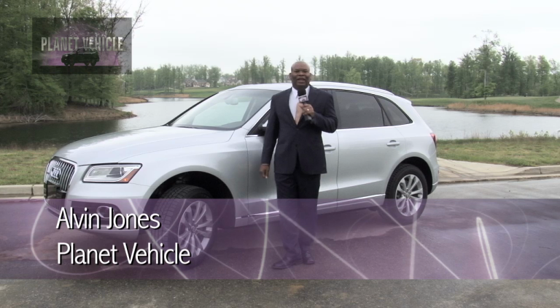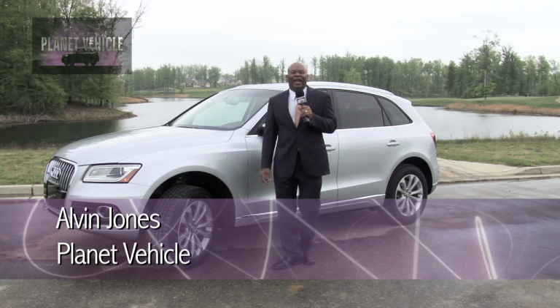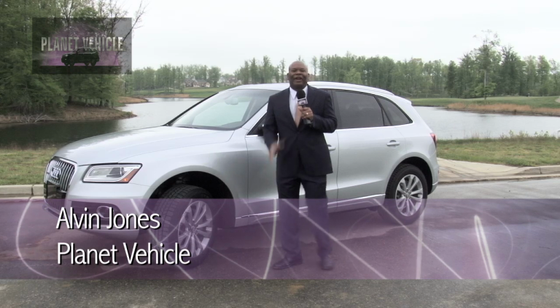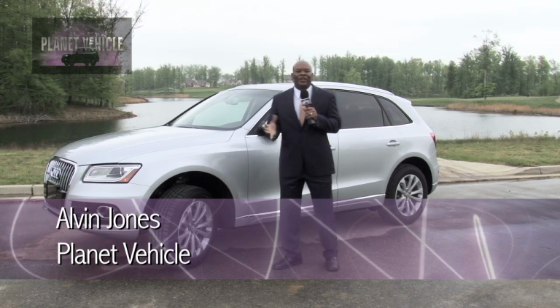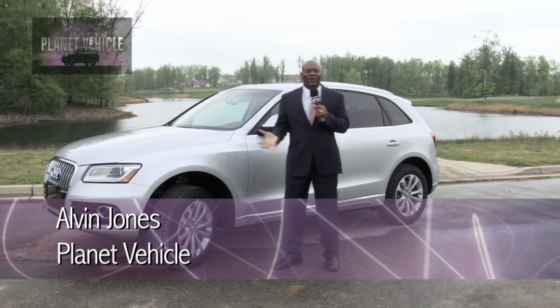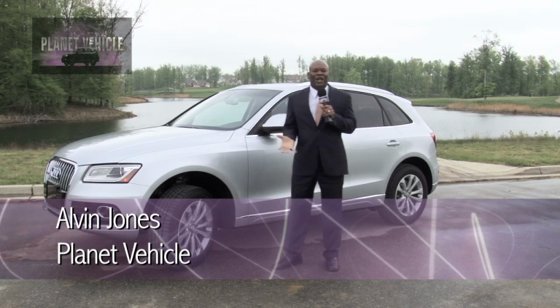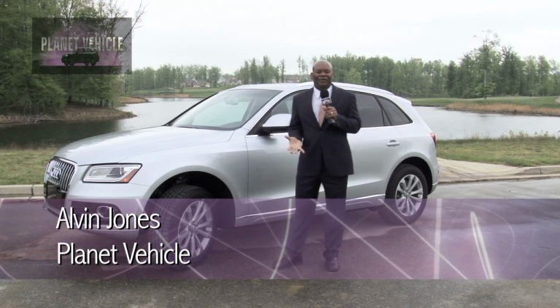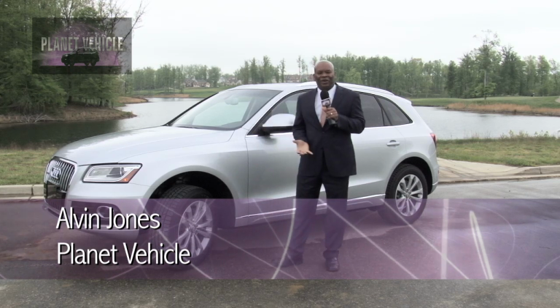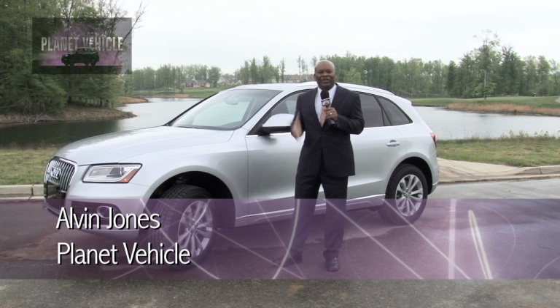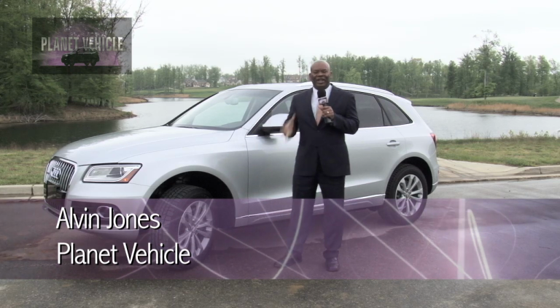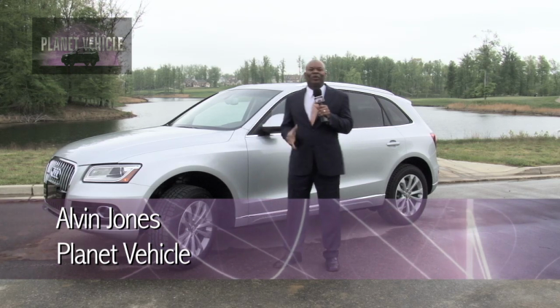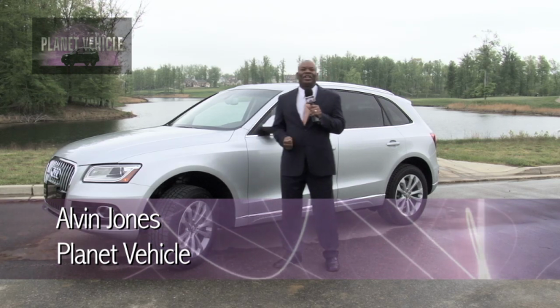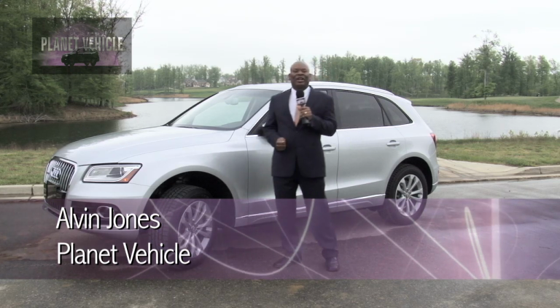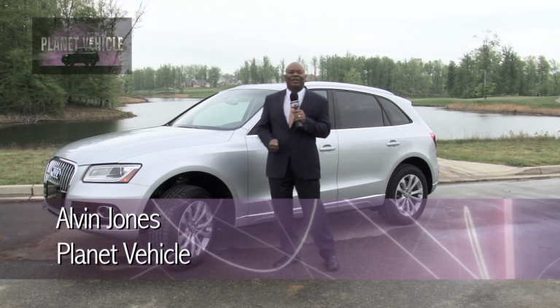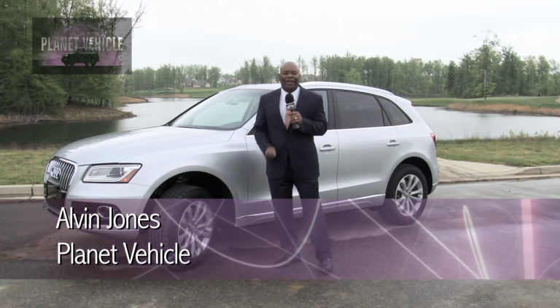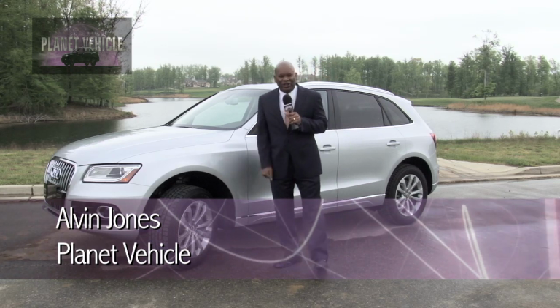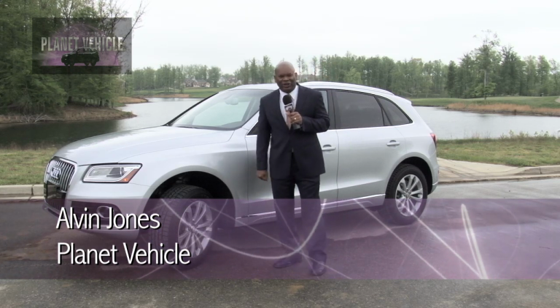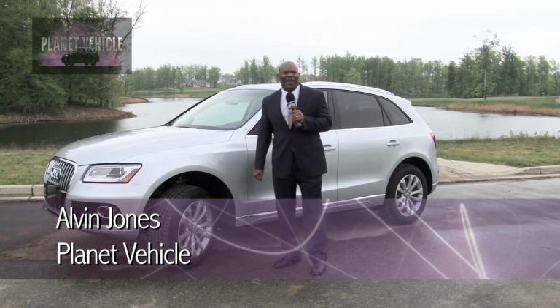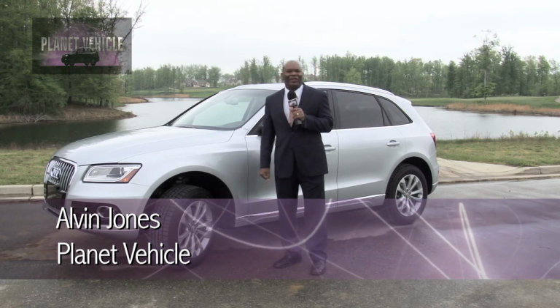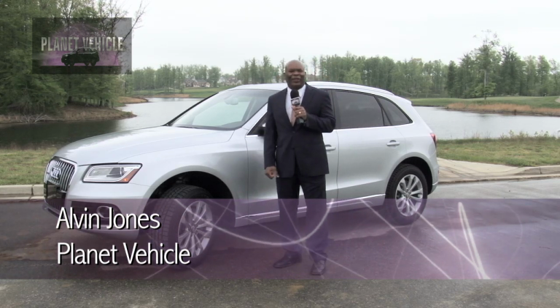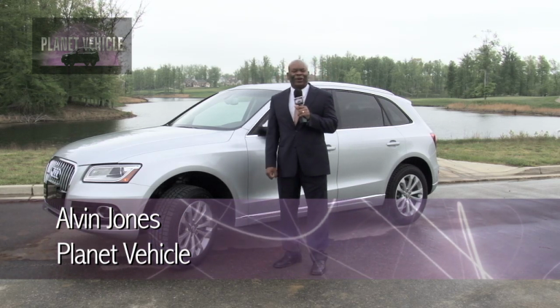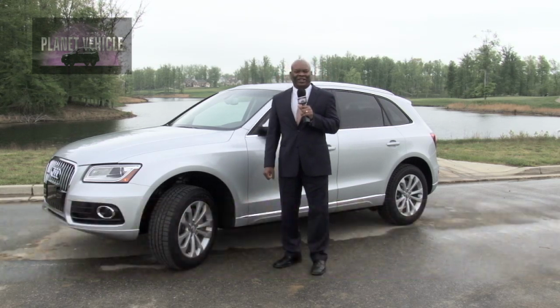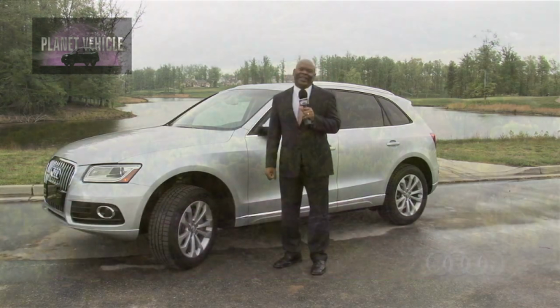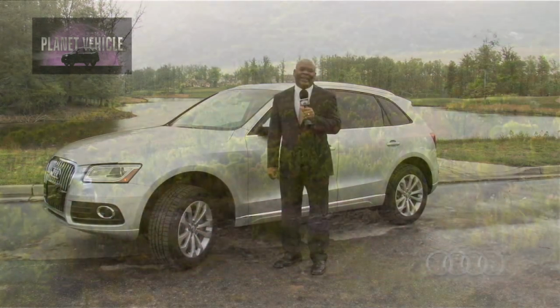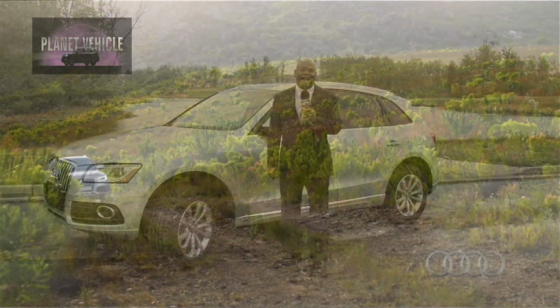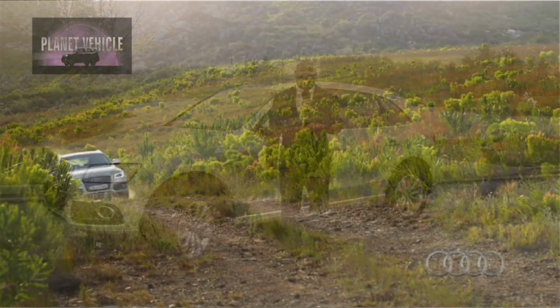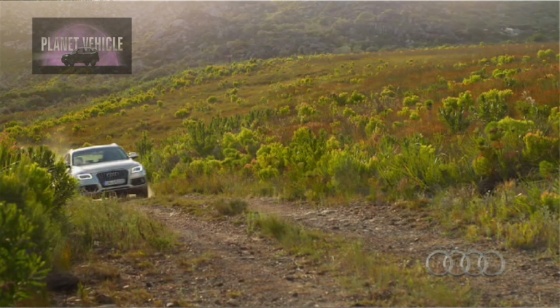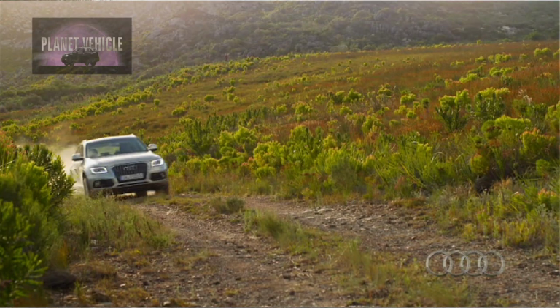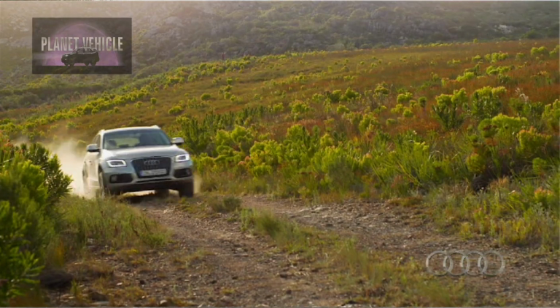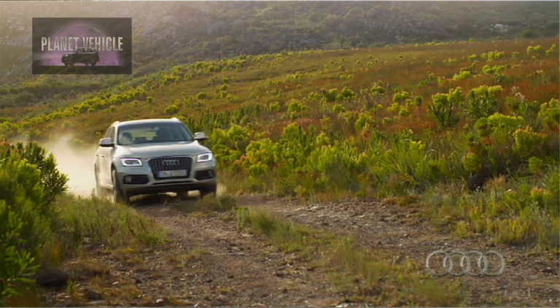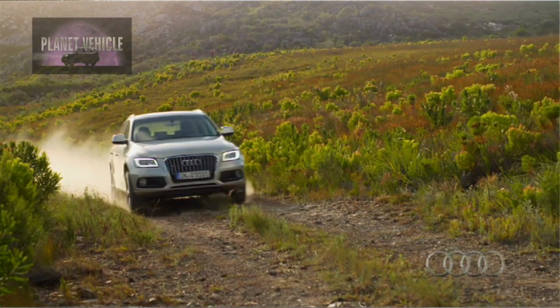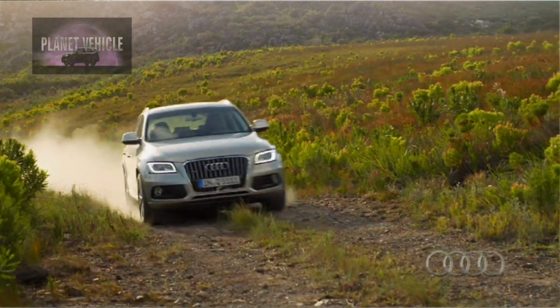Hey, it's Alvin Jones for Planet Vehicle. Today, we're going to take a look at the new 2013 Audi Q5.